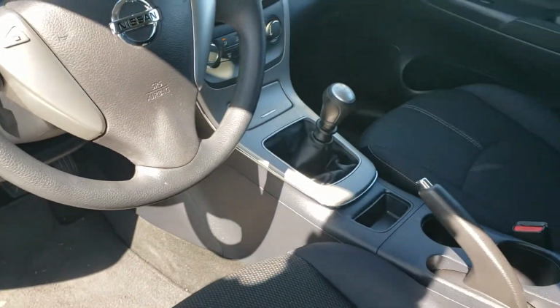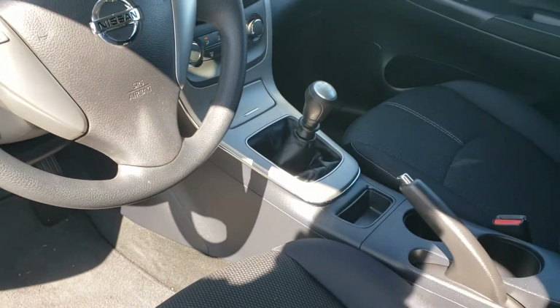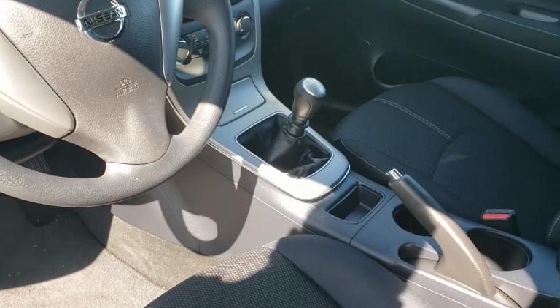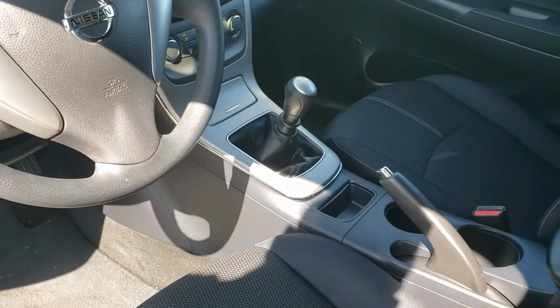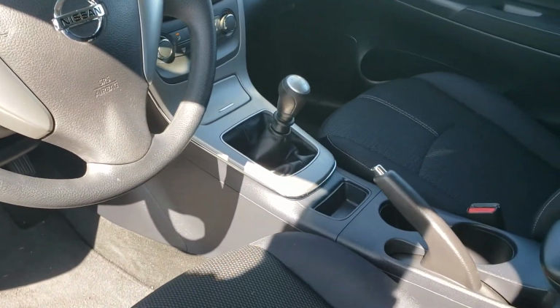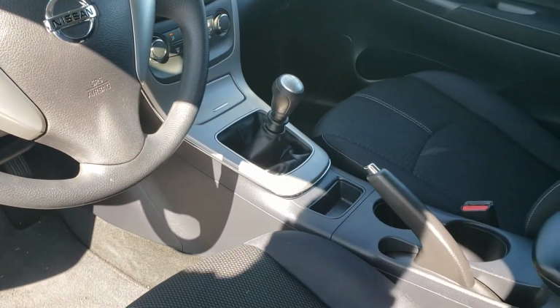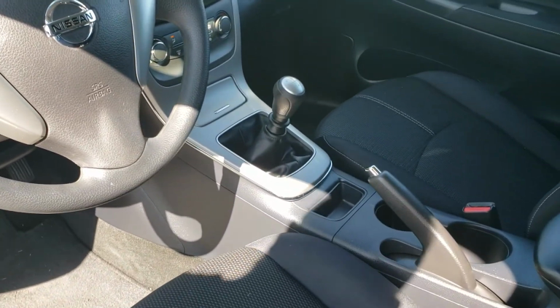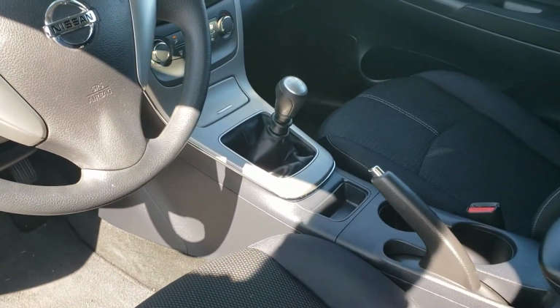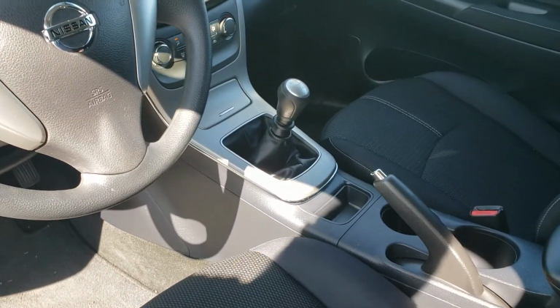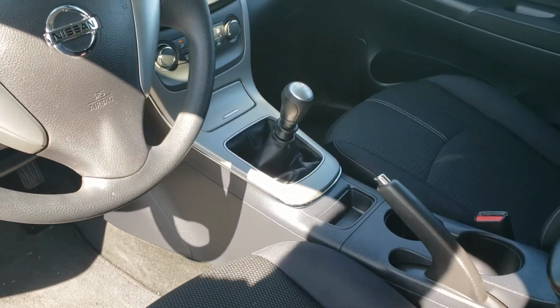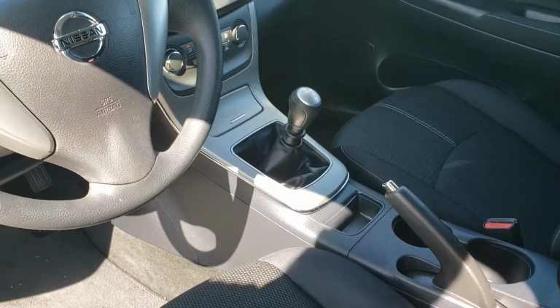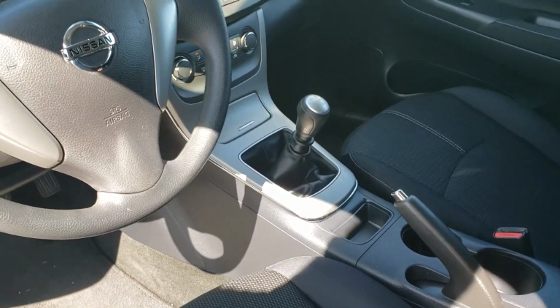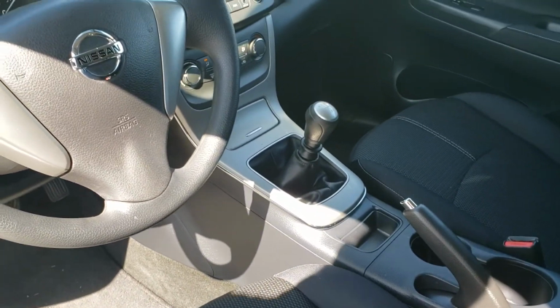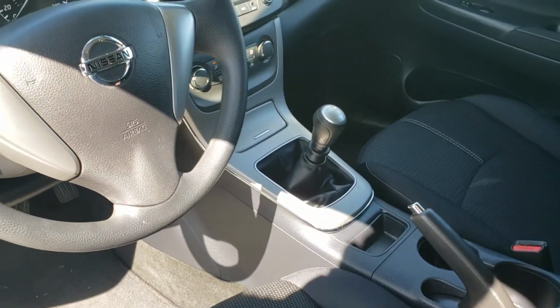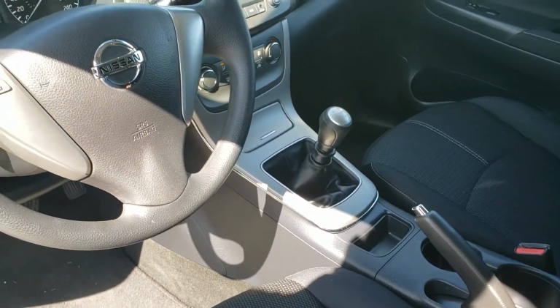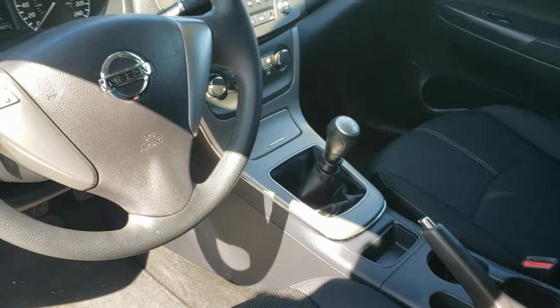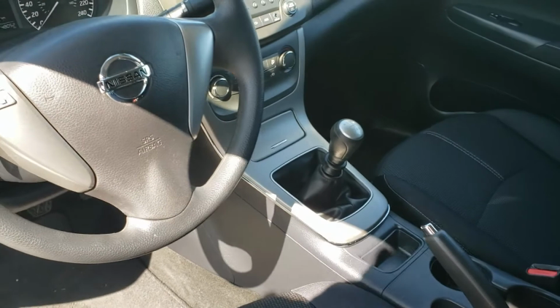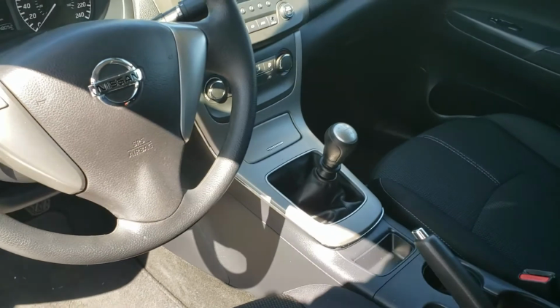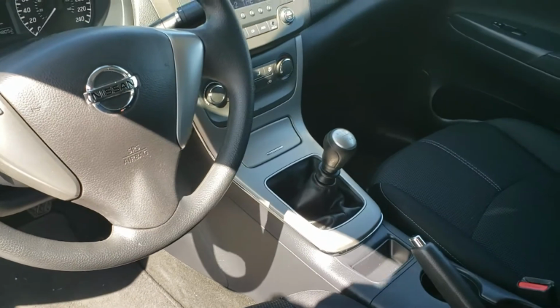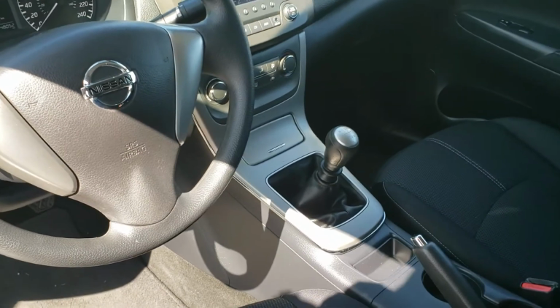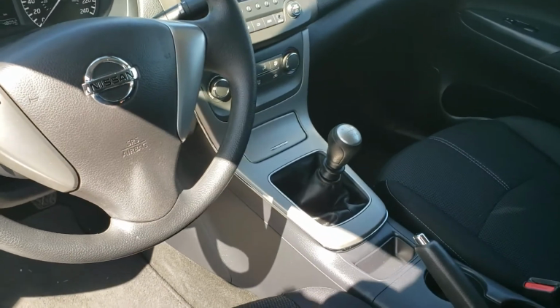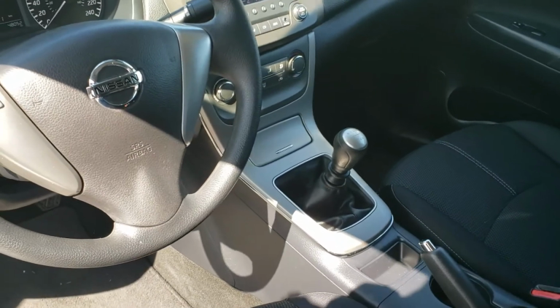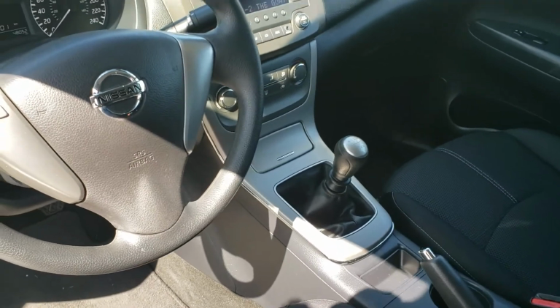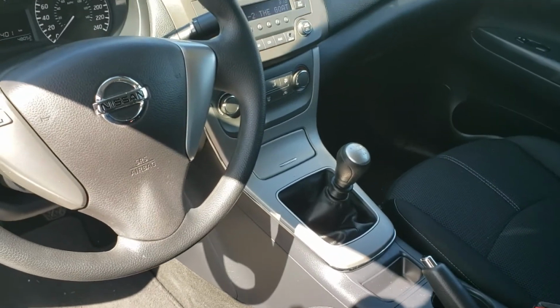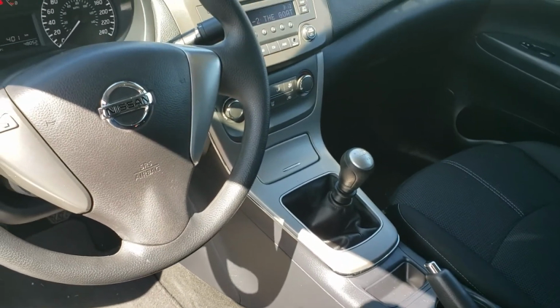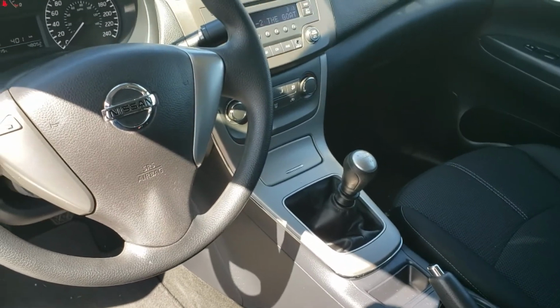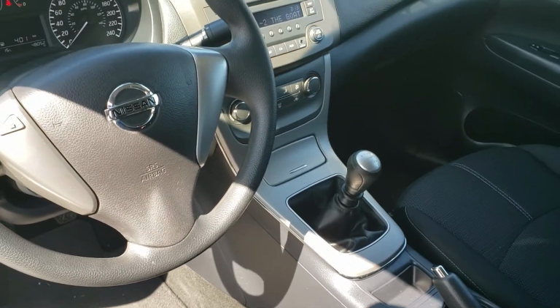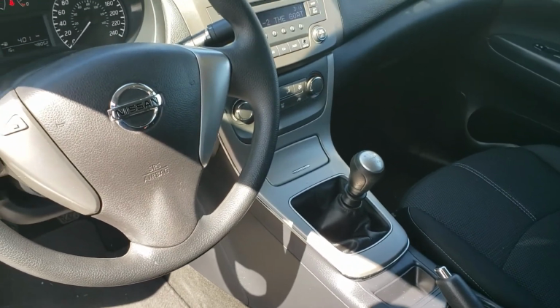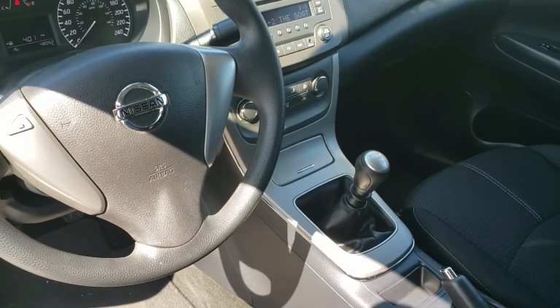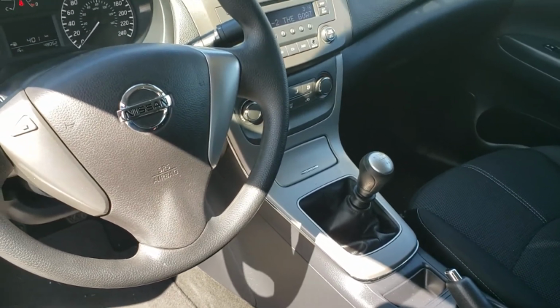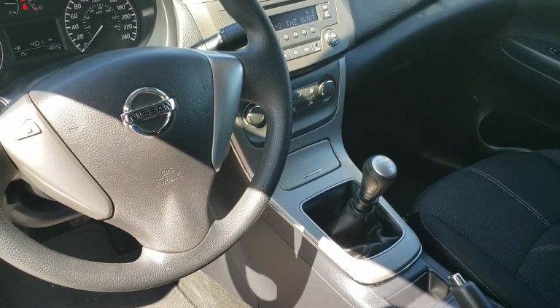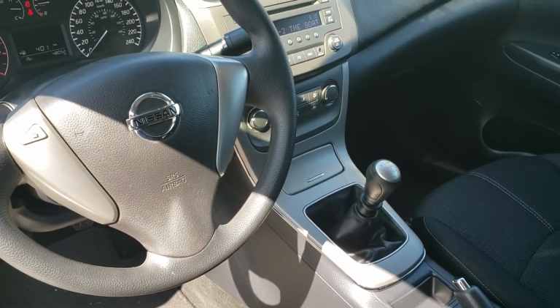Six-speed manual transmission. AM, FM, CD auxiliary.